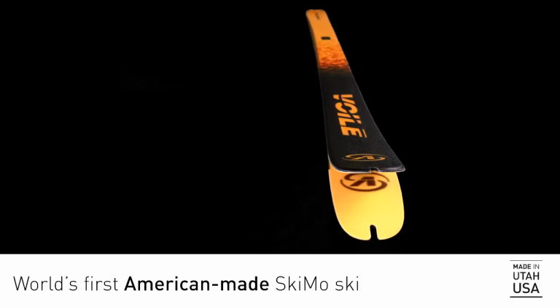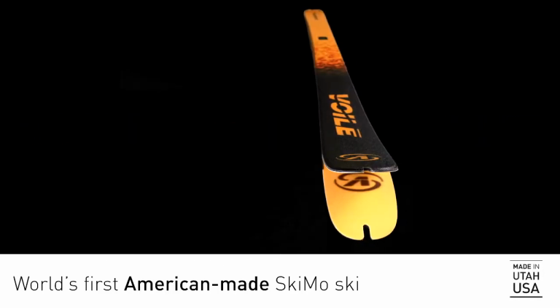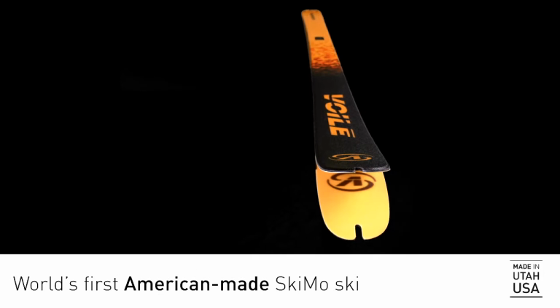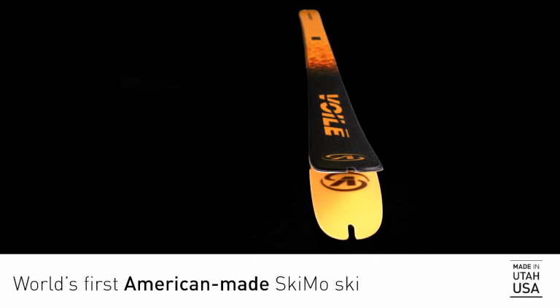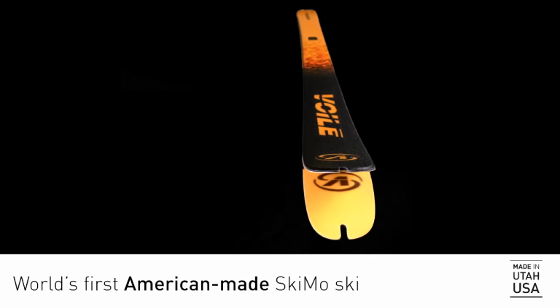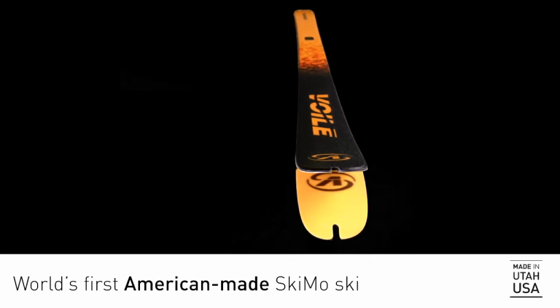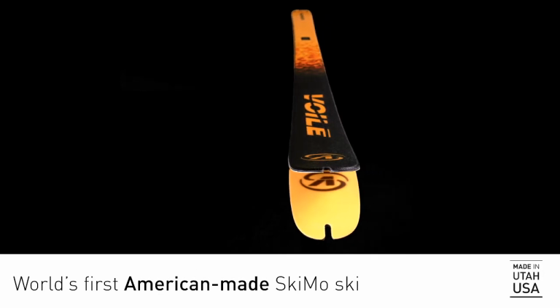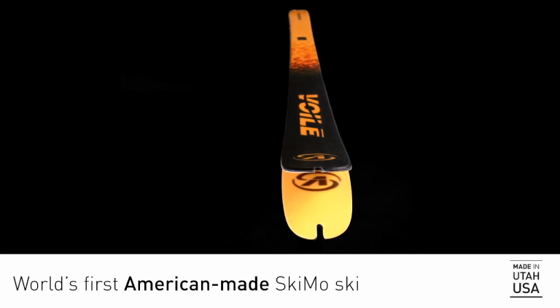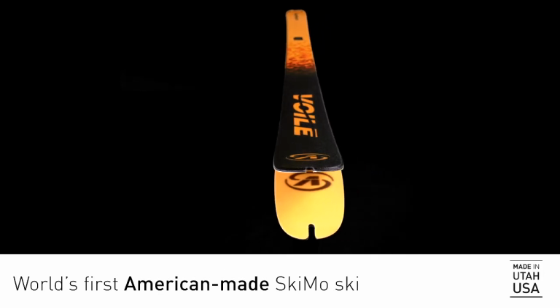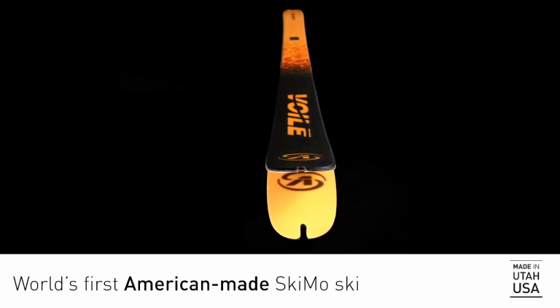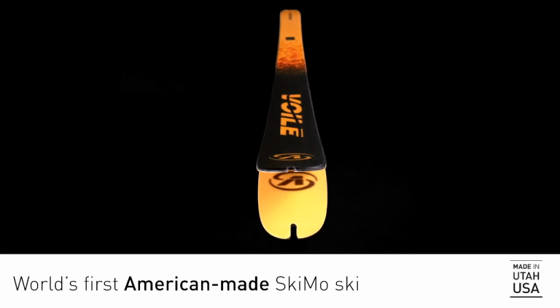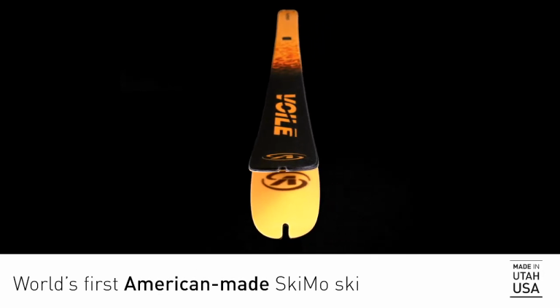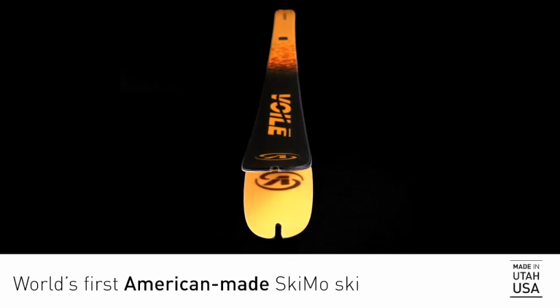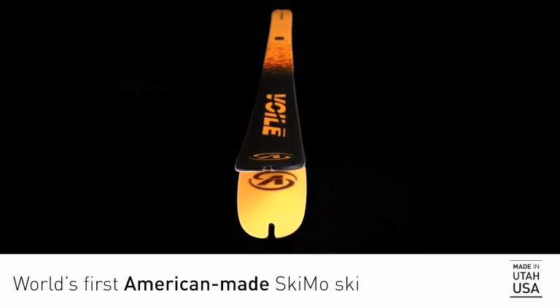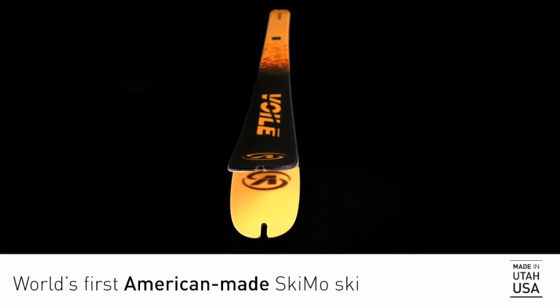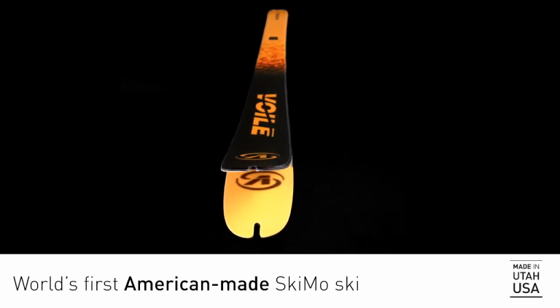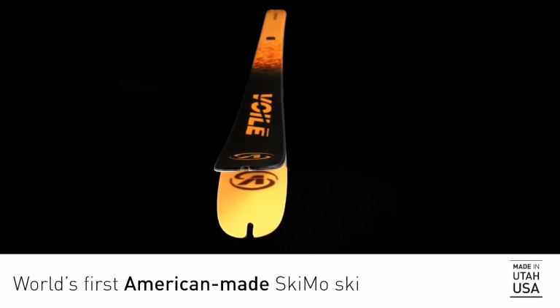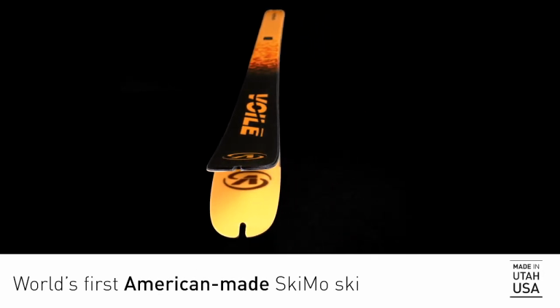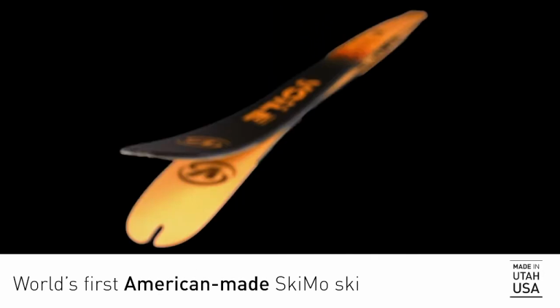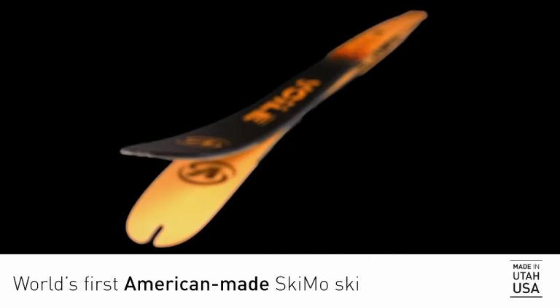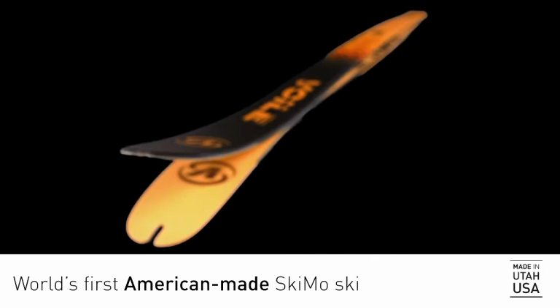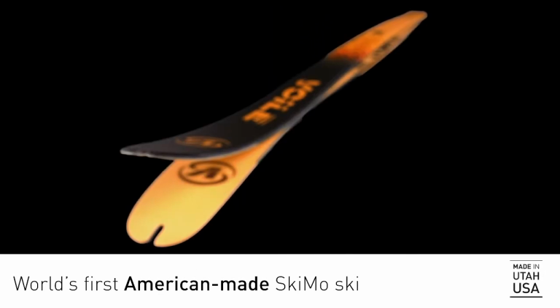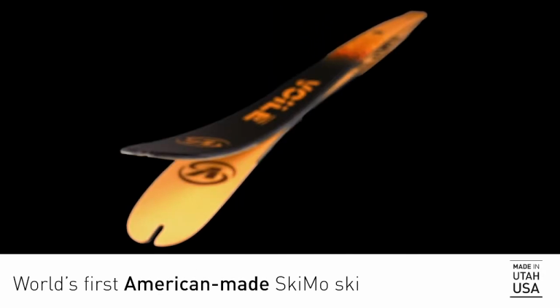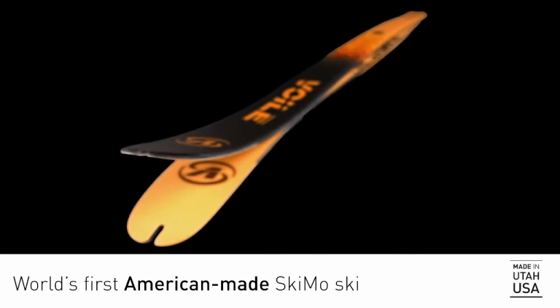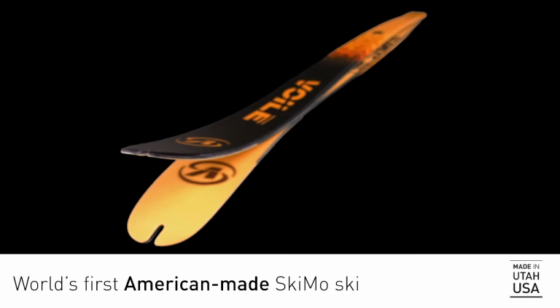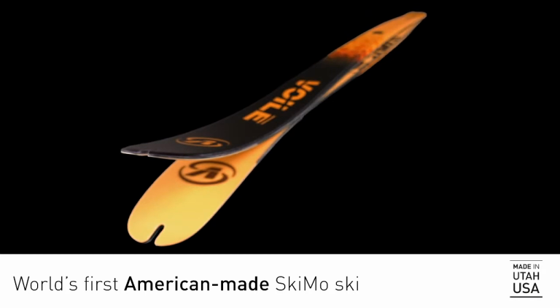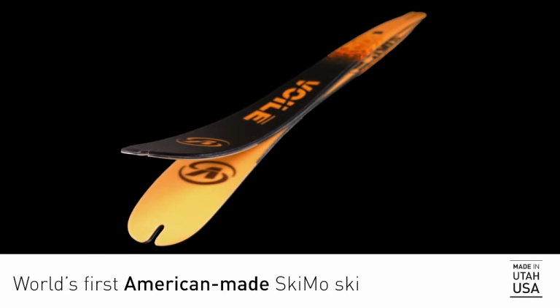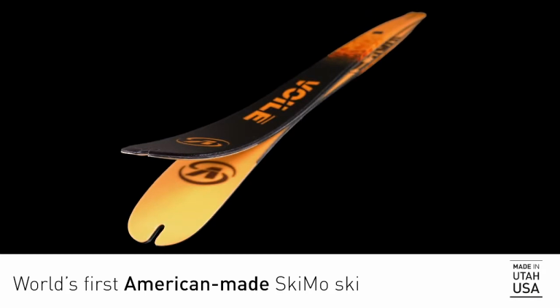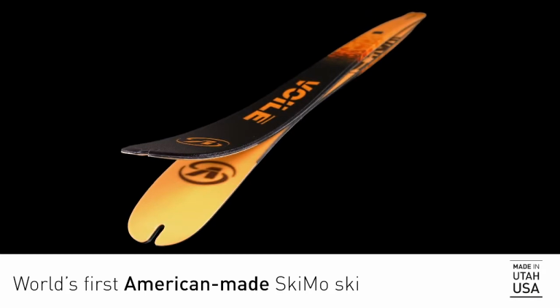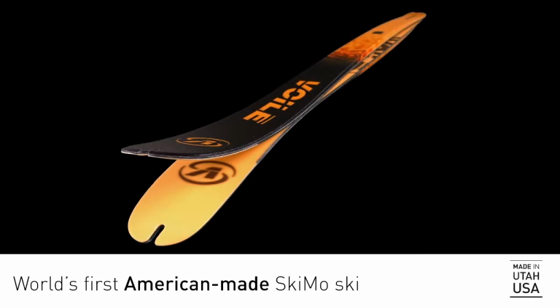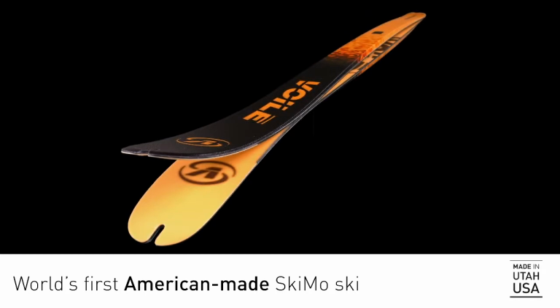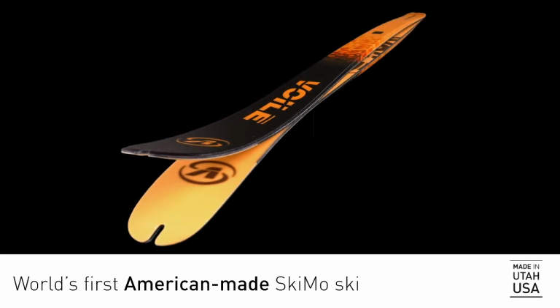This ski is for those who like to go fast — not fast downhill, fast uphill. Short for Wasatch Speed Project, and born in the shadow of the Wasatch Mountains, the WSP is the world's first American-made skimo ski.